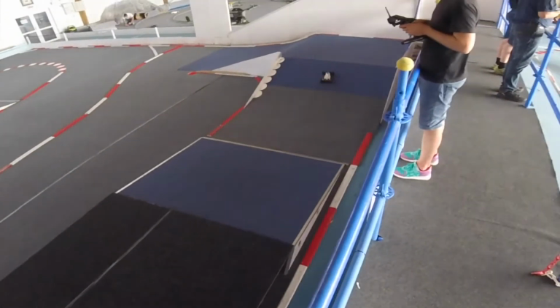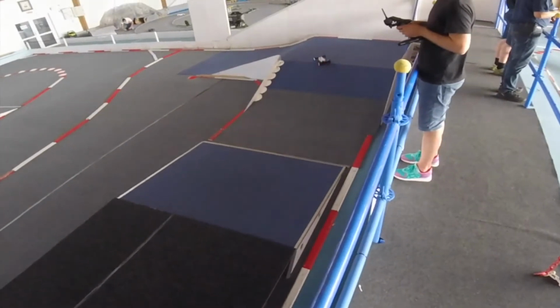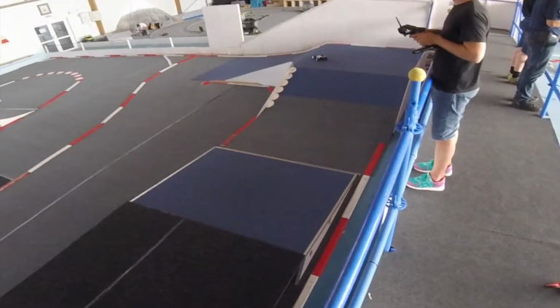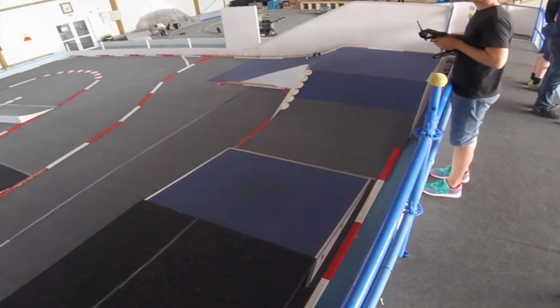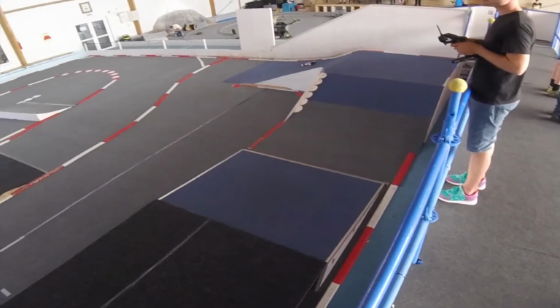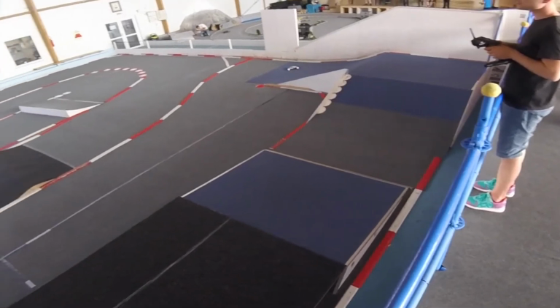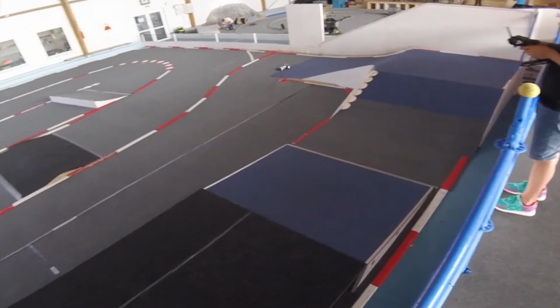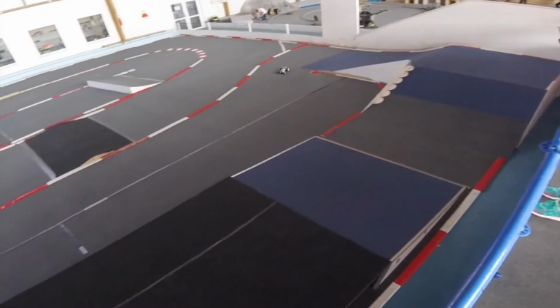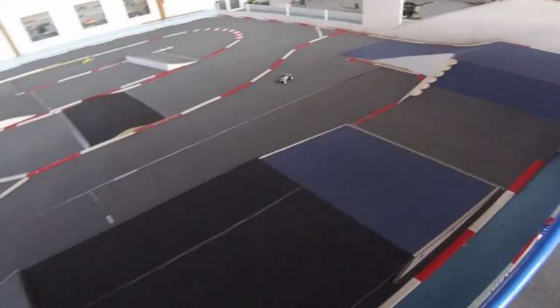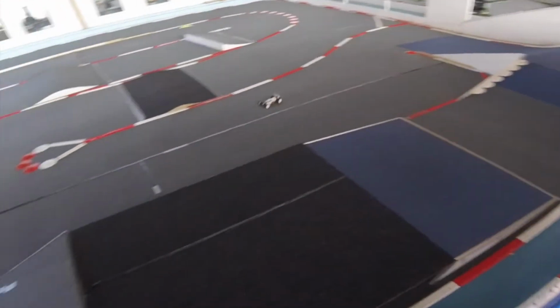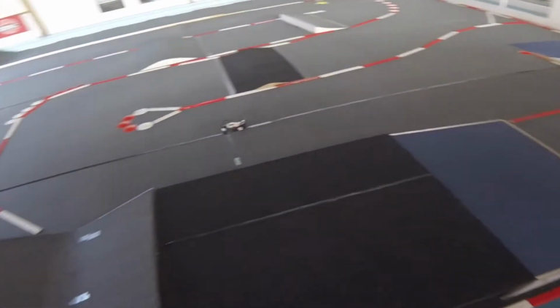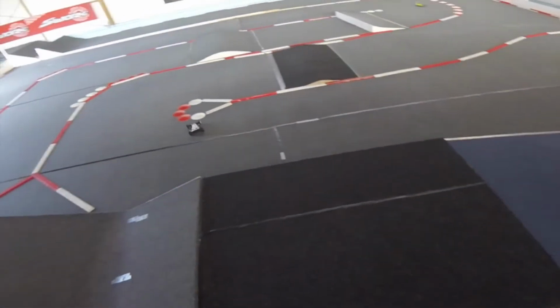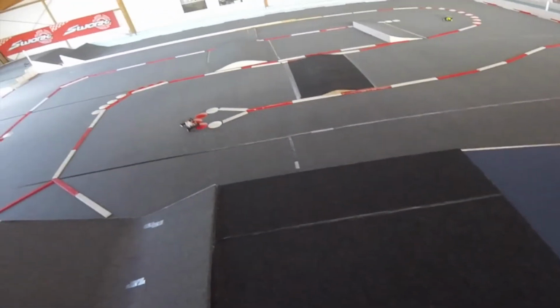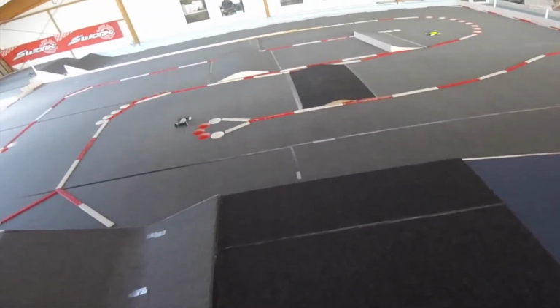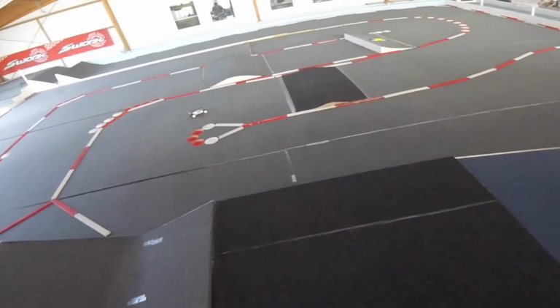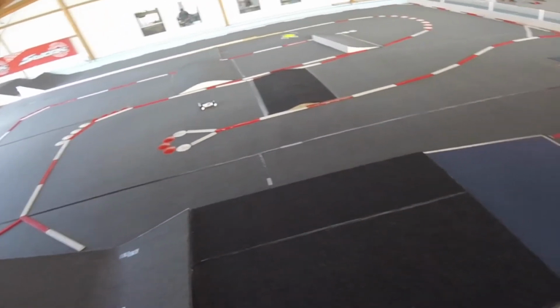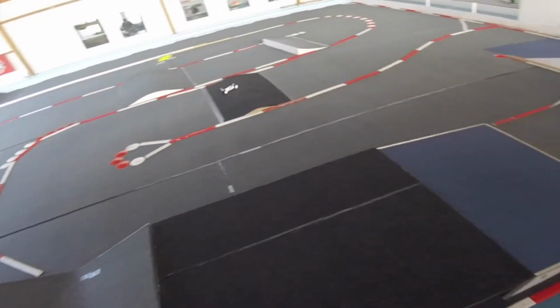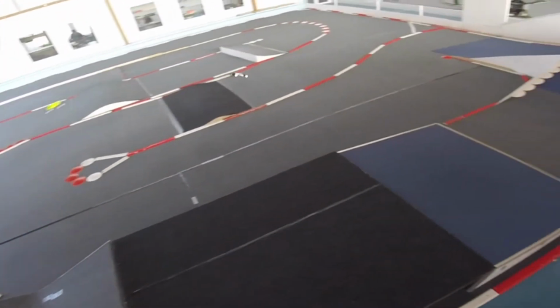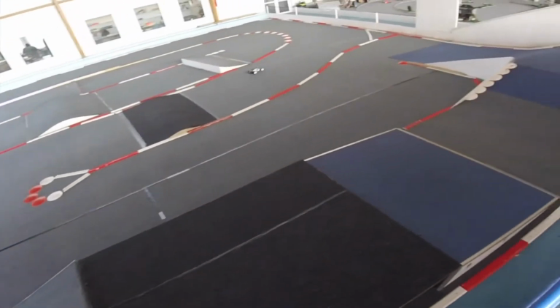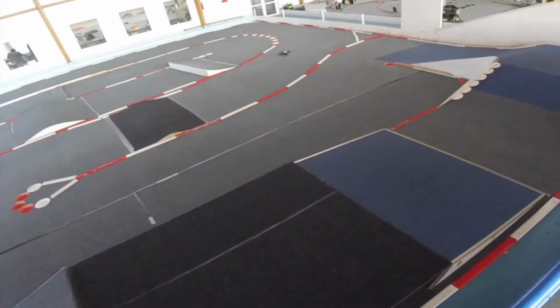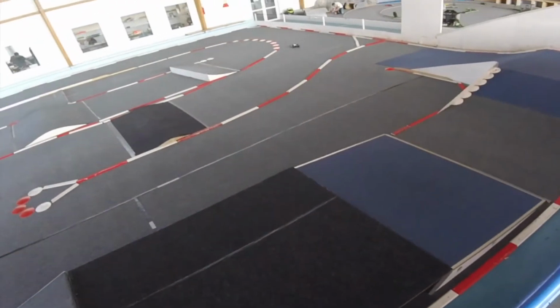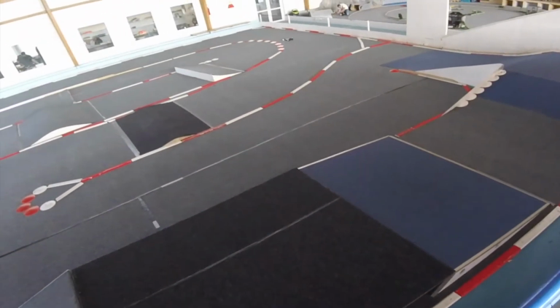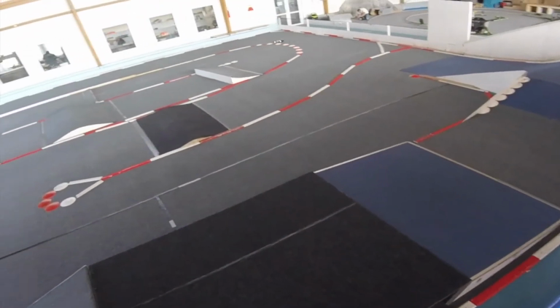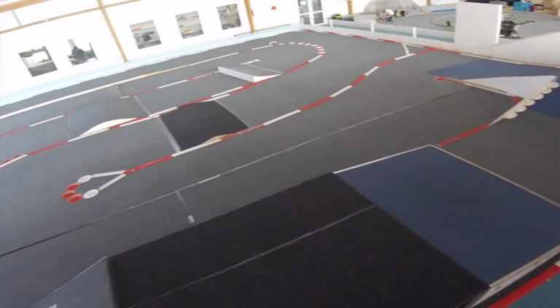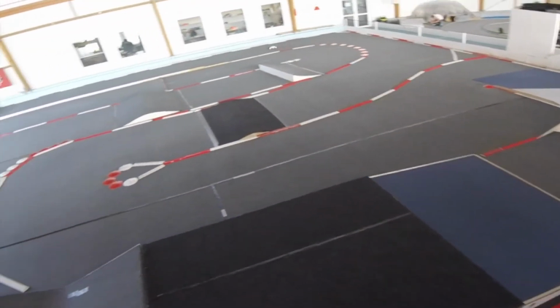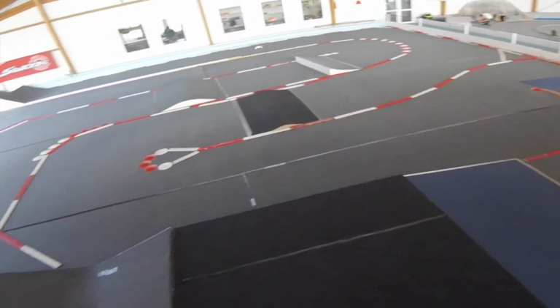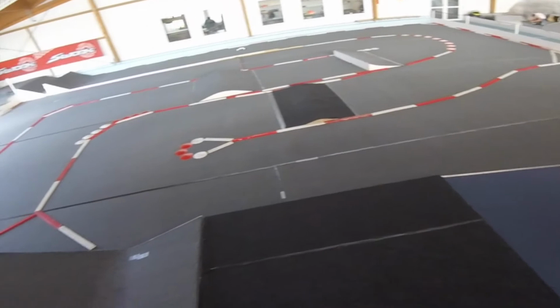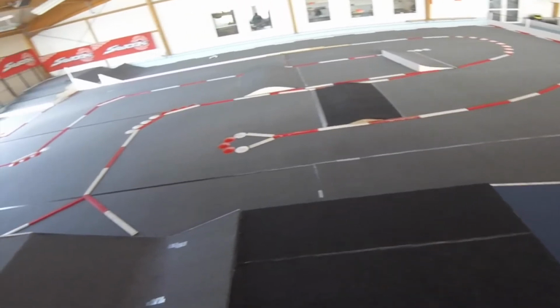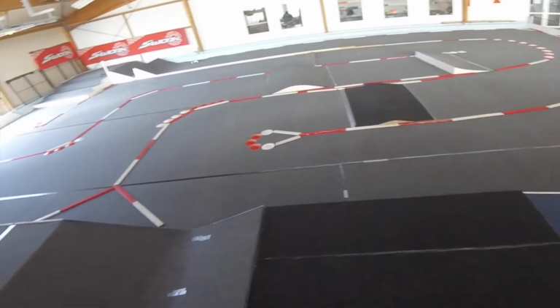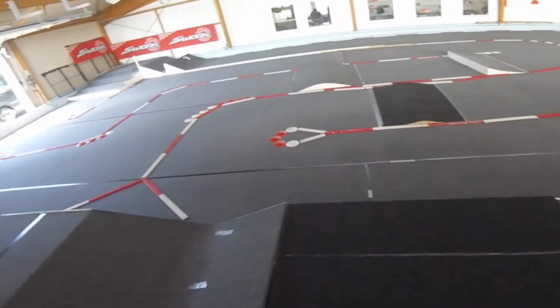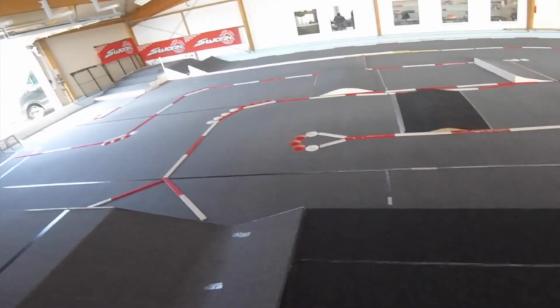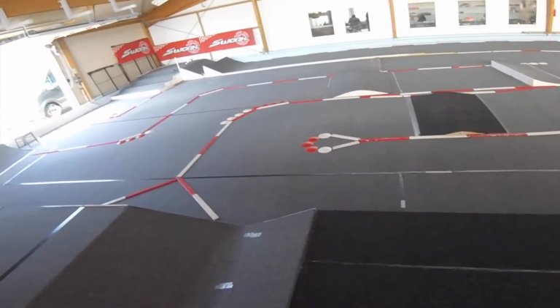My X-Ray XB2. Here is a new track at the Megatron RC Team Nord.